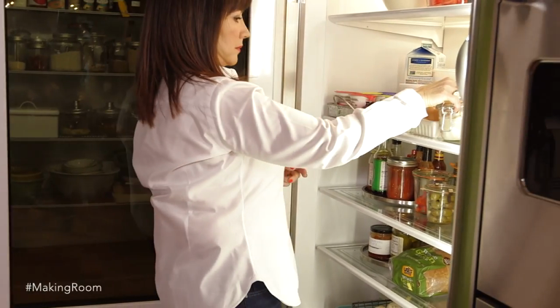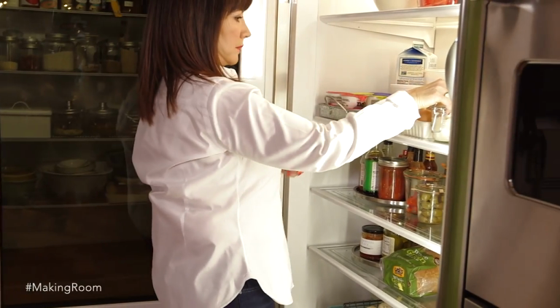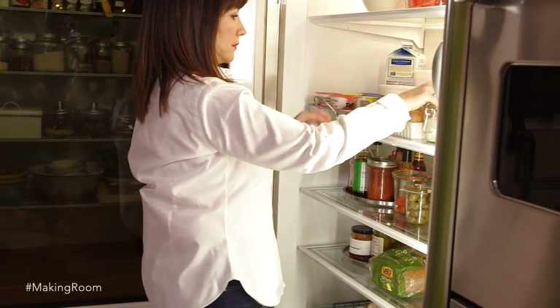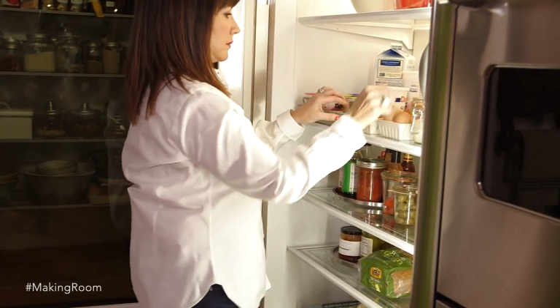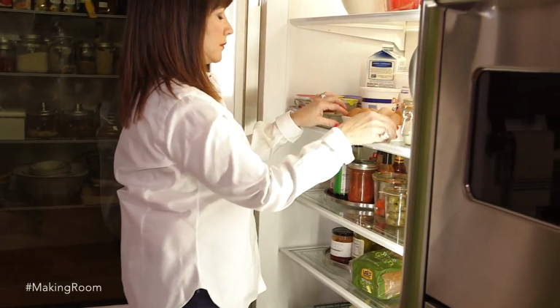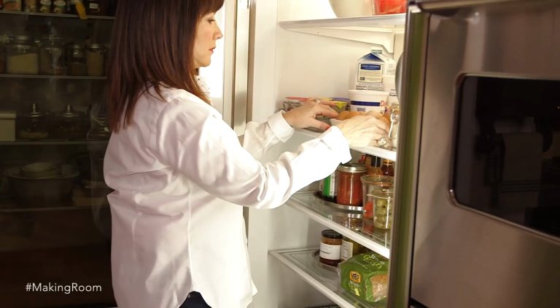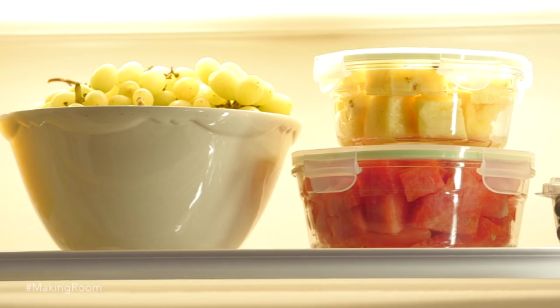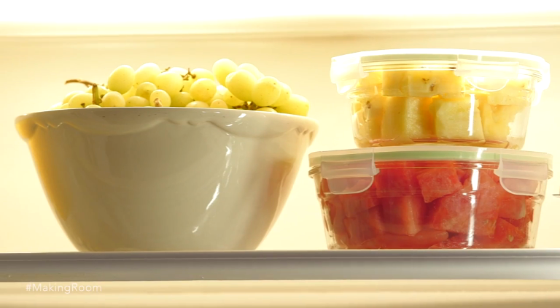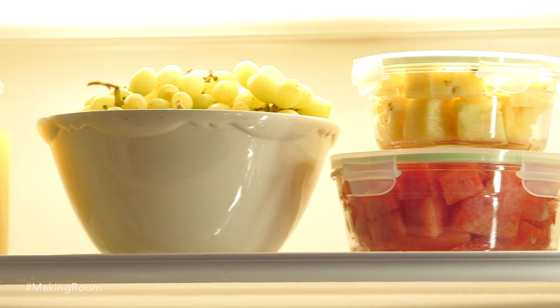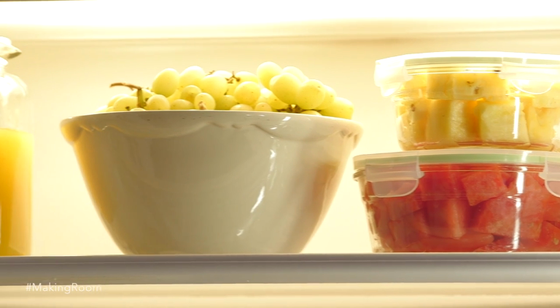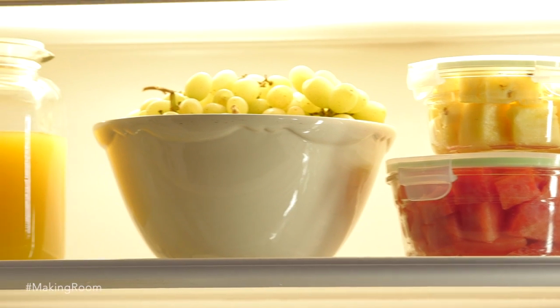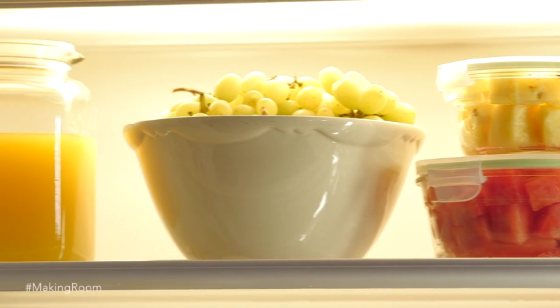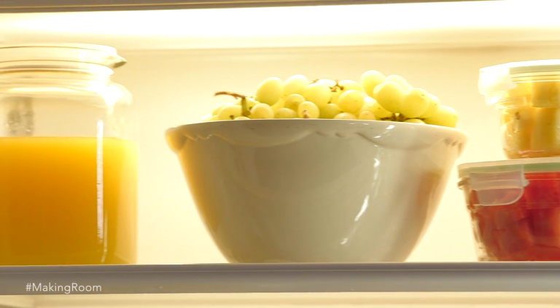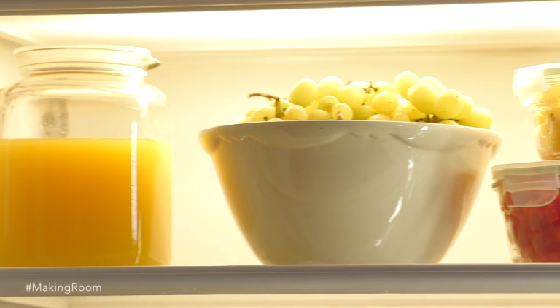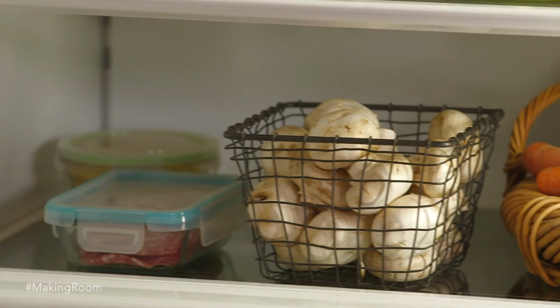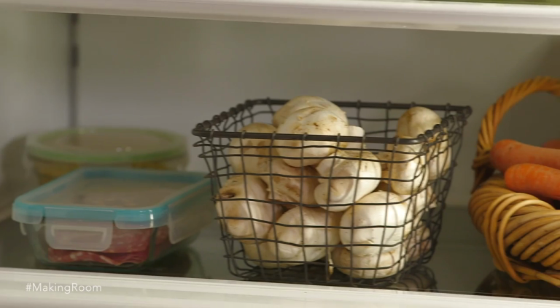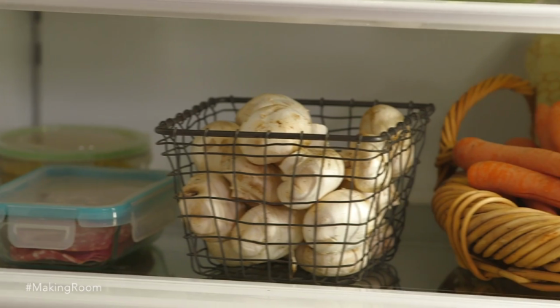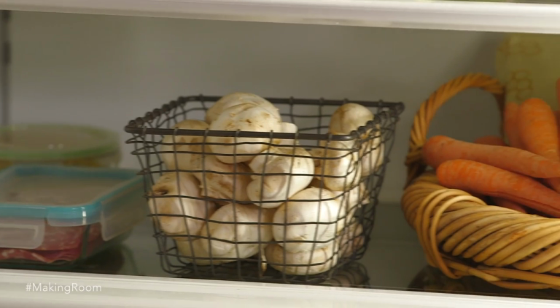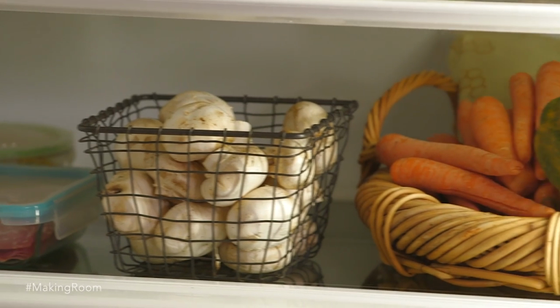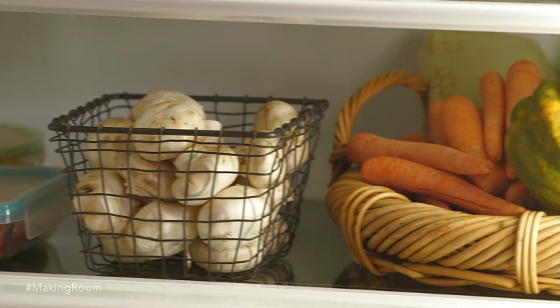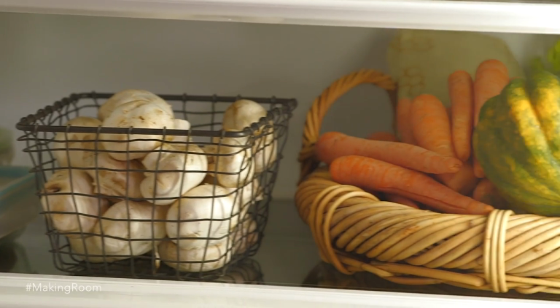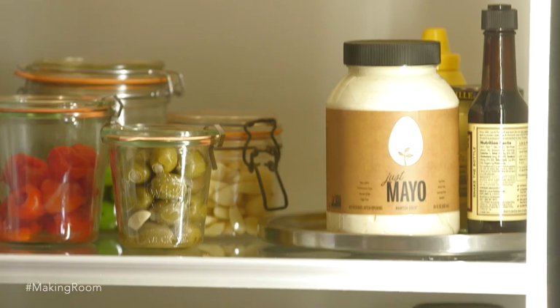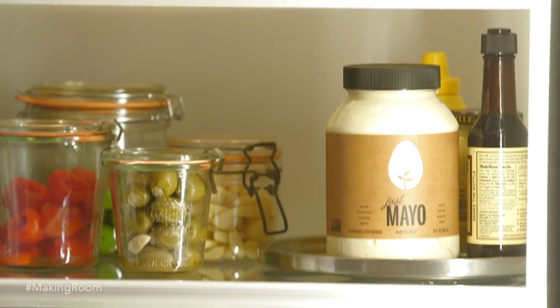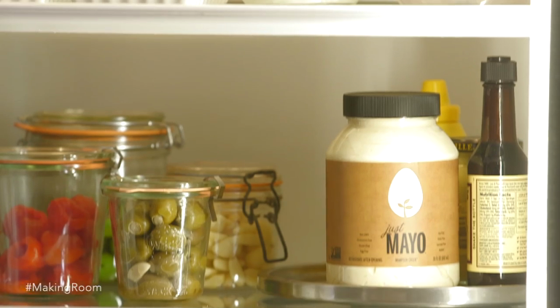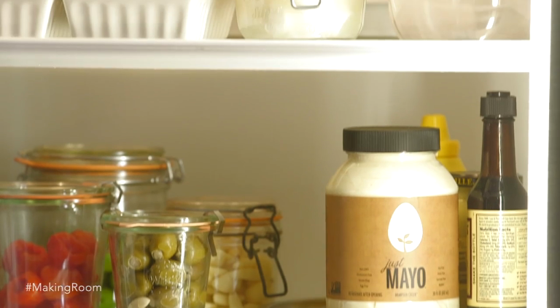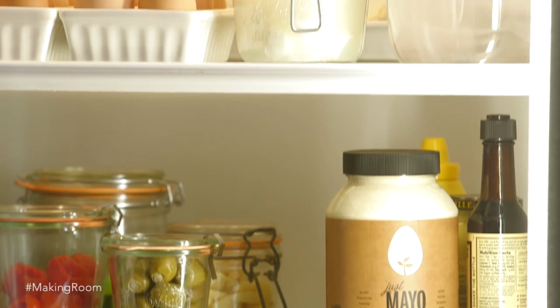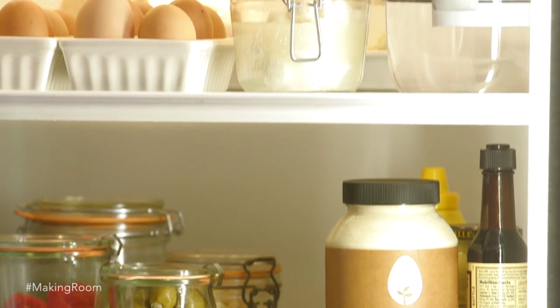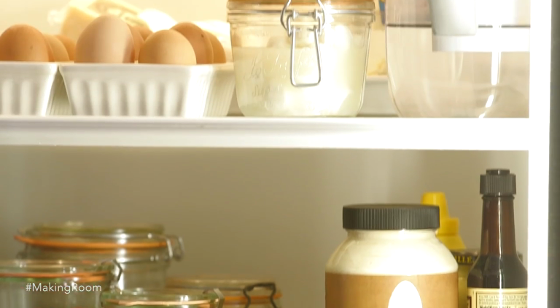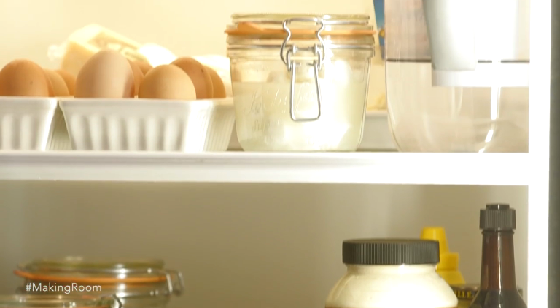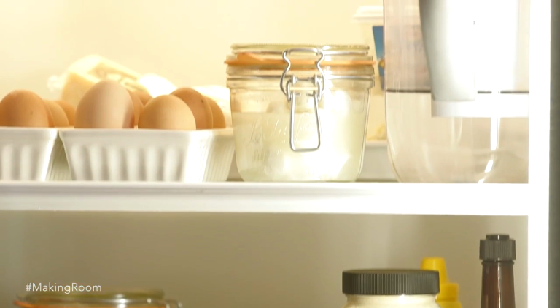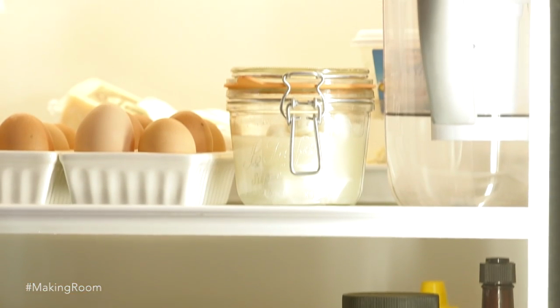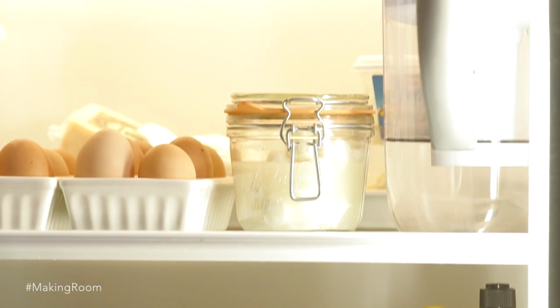I hope that this has inspired you to clean out your fridge, make it more organized, and make it more beautiful.